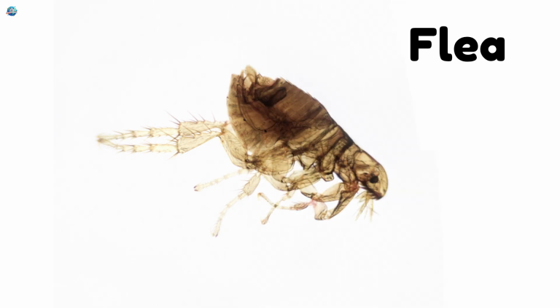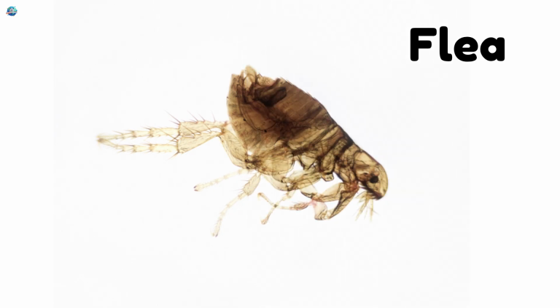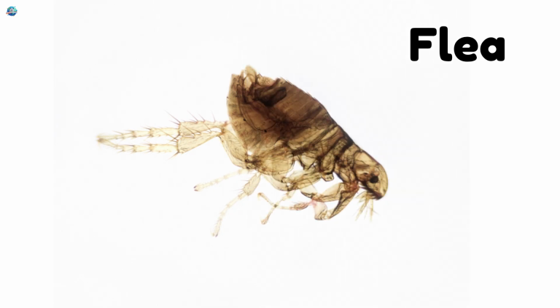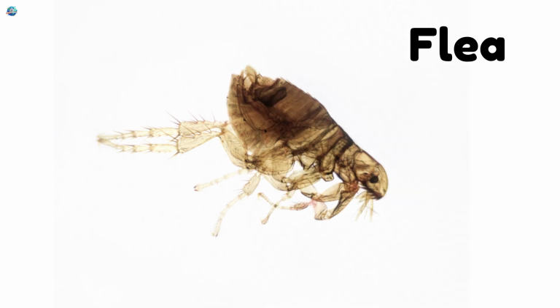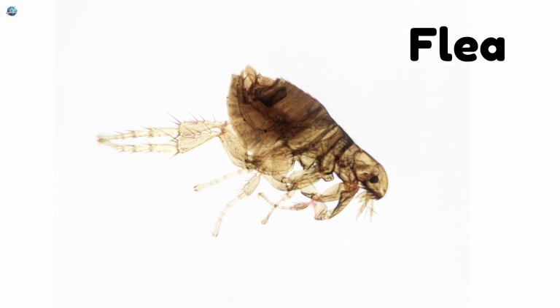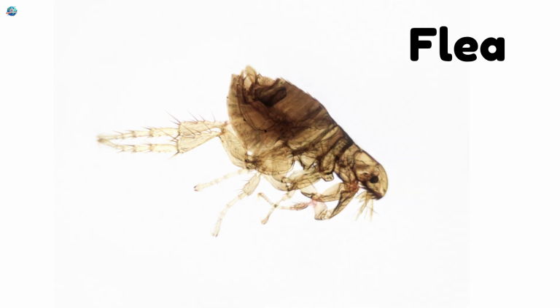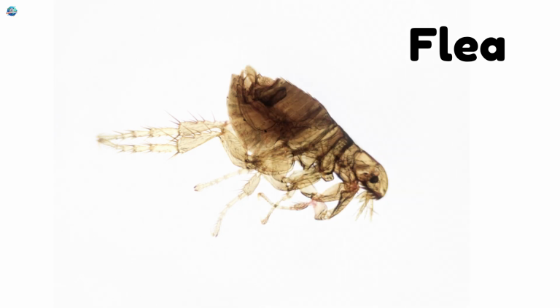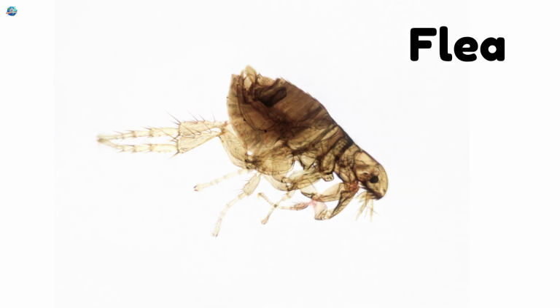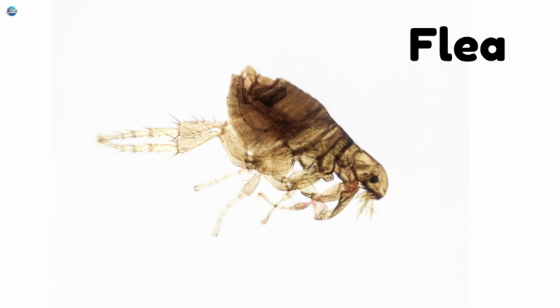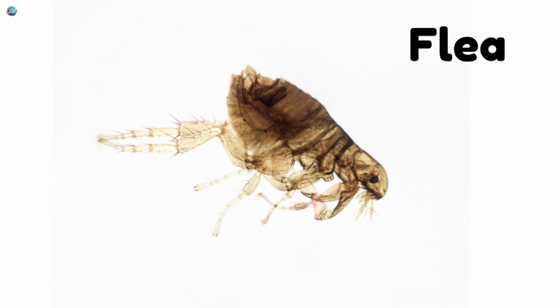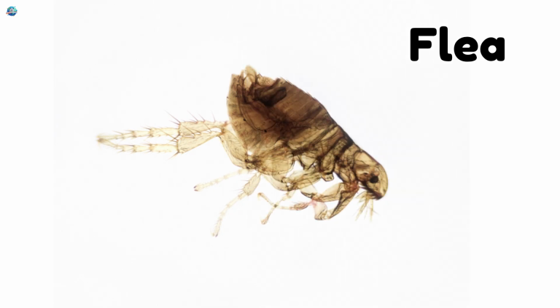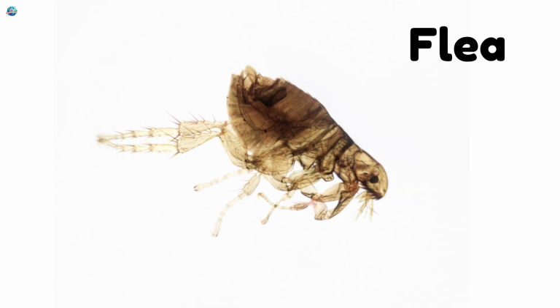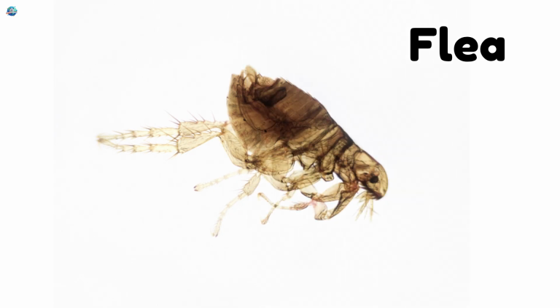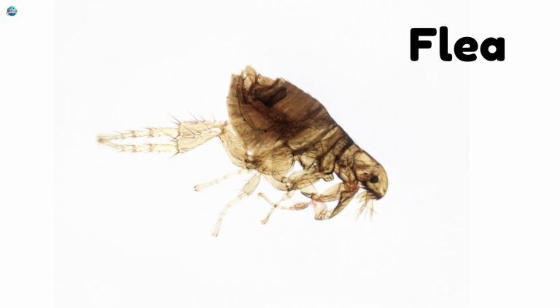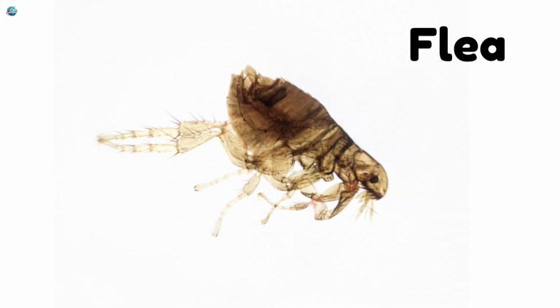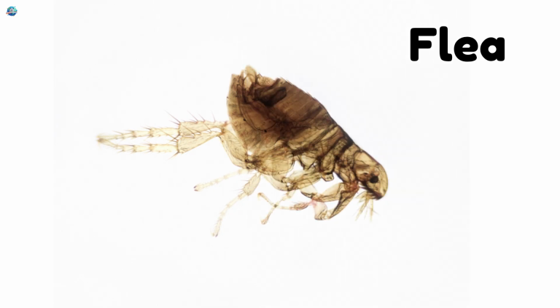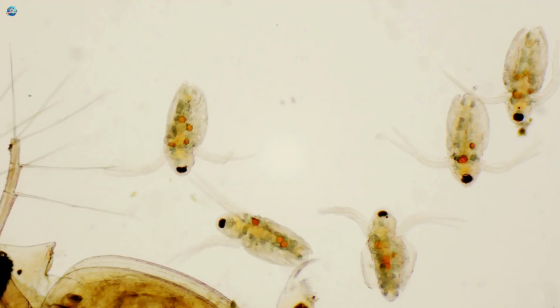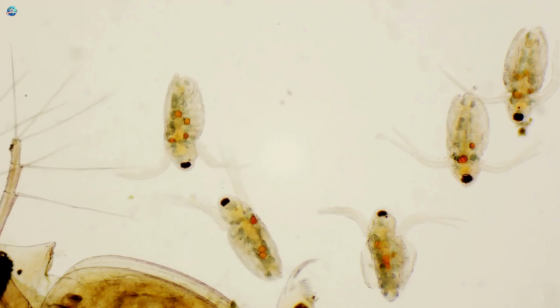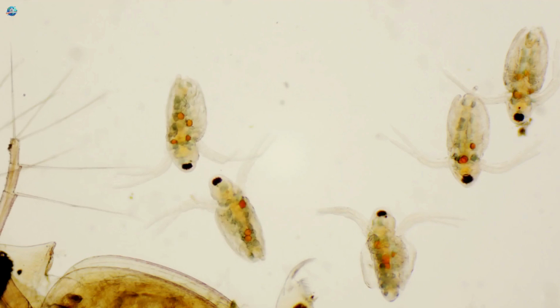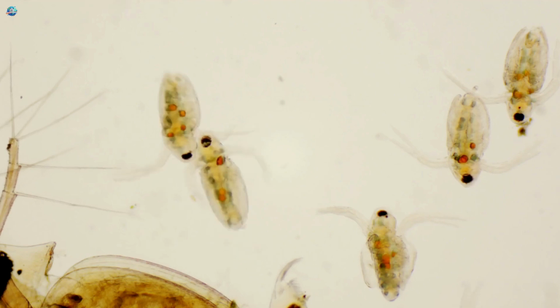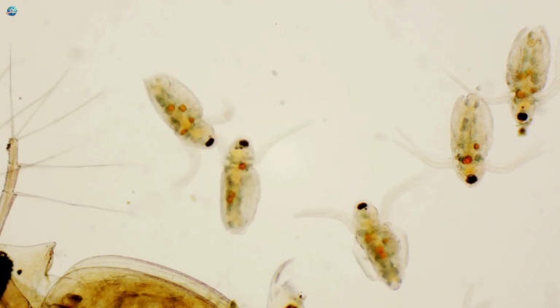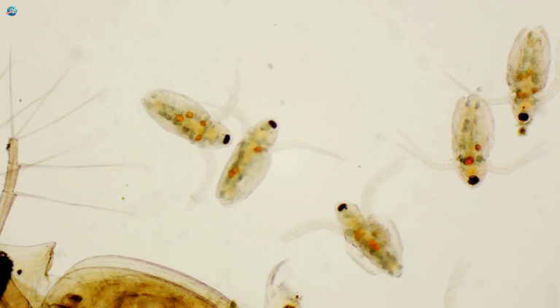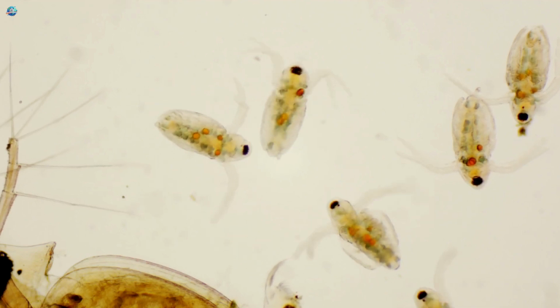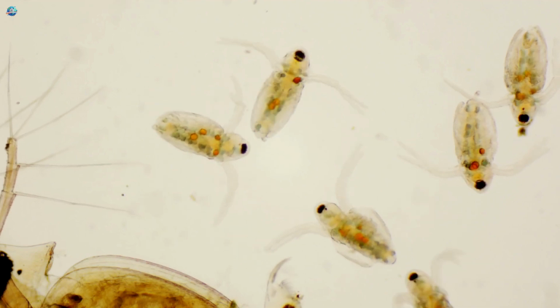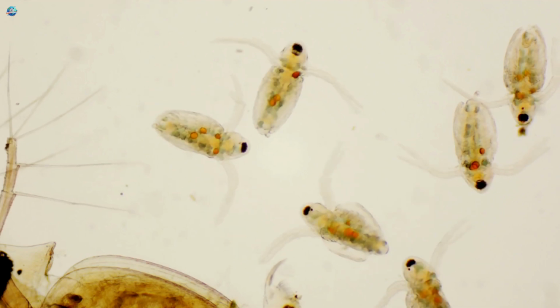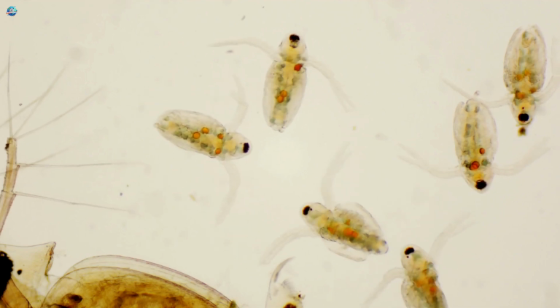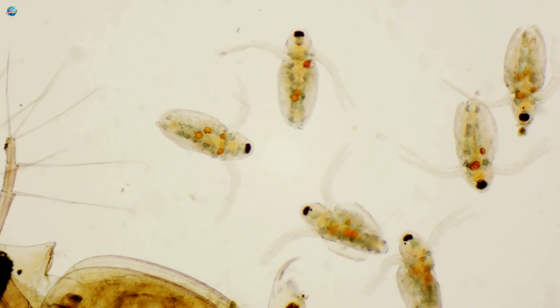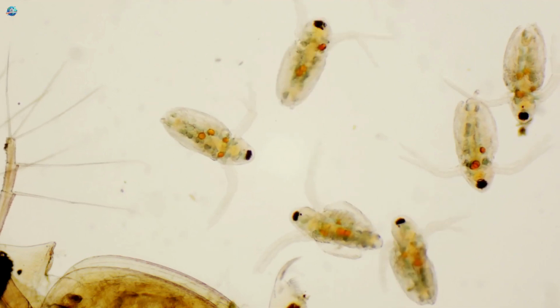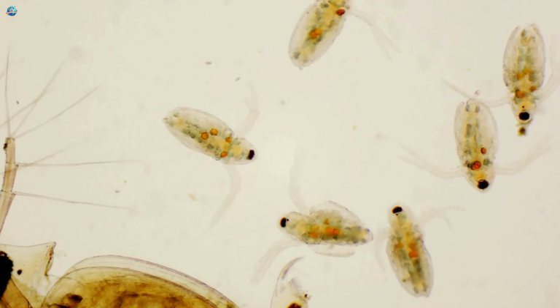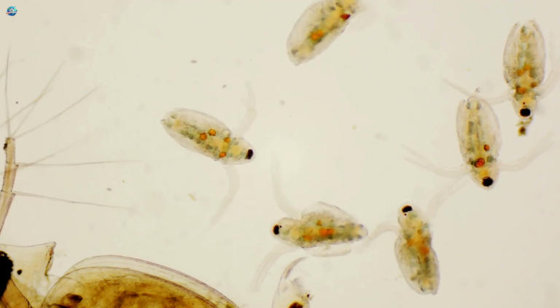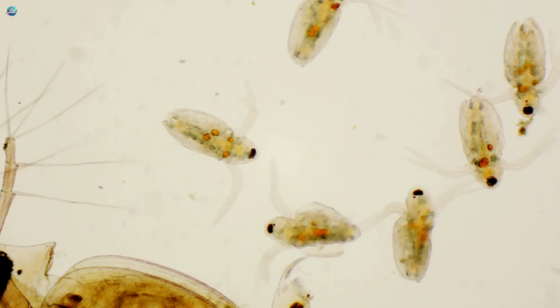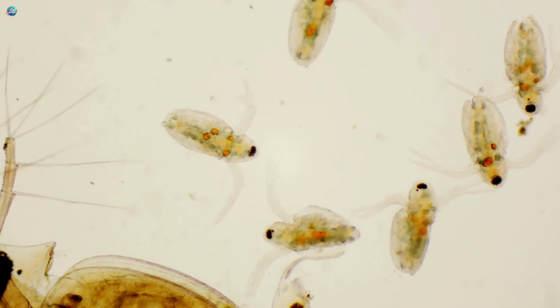Flea. A tiny jumper that lives on animals and can leap many times its own height.